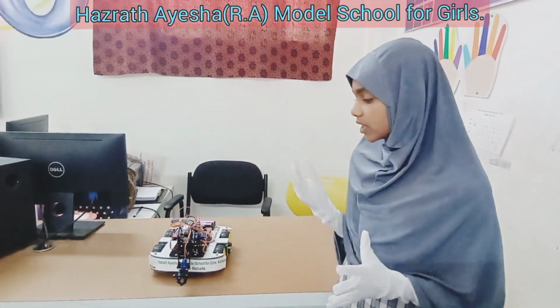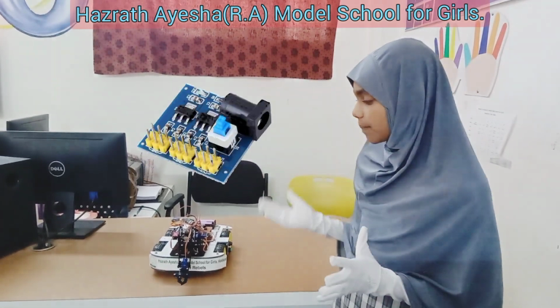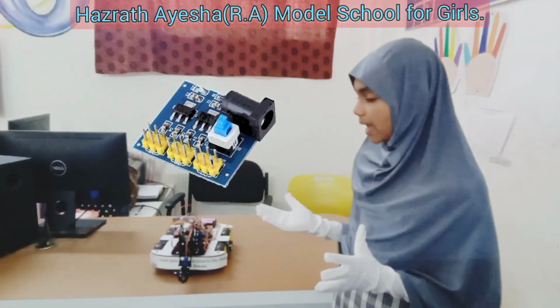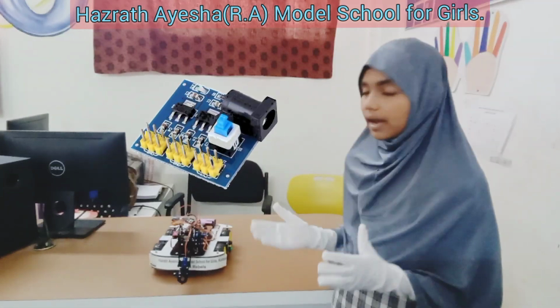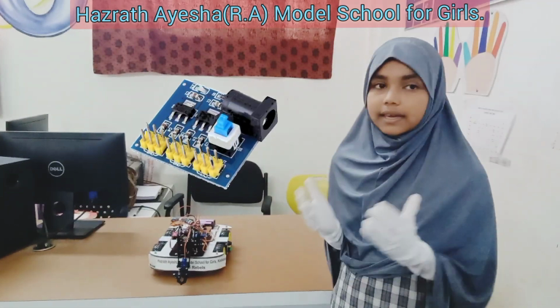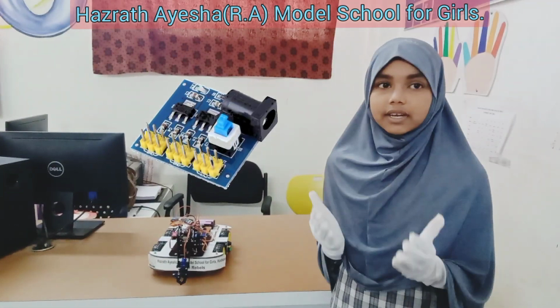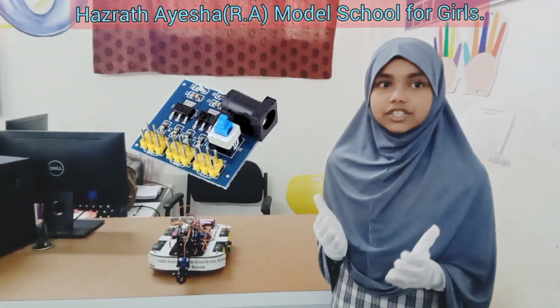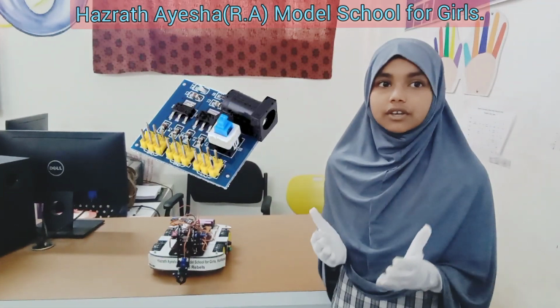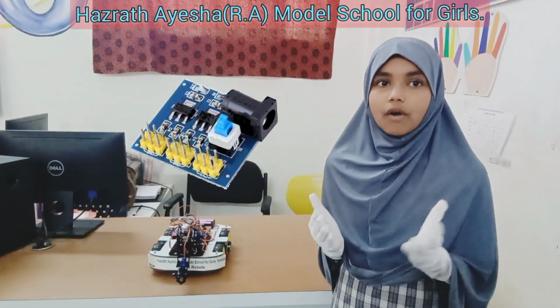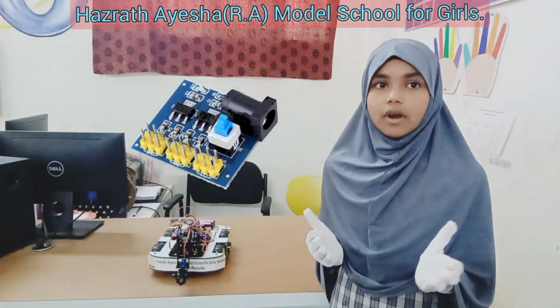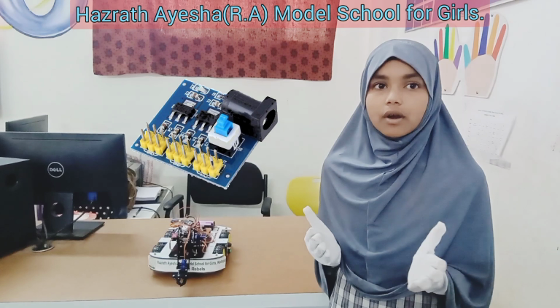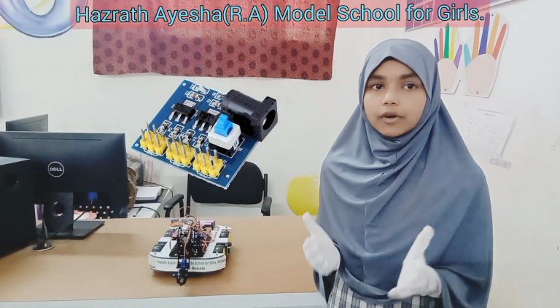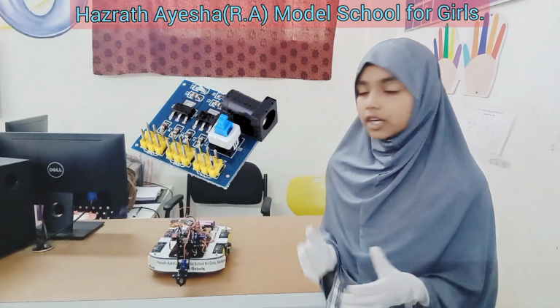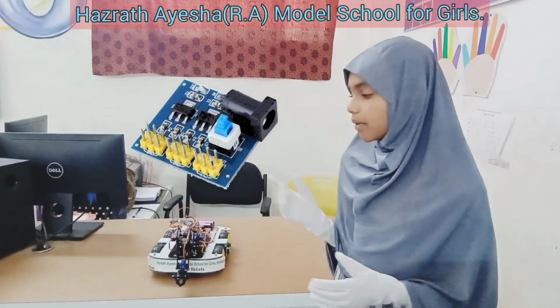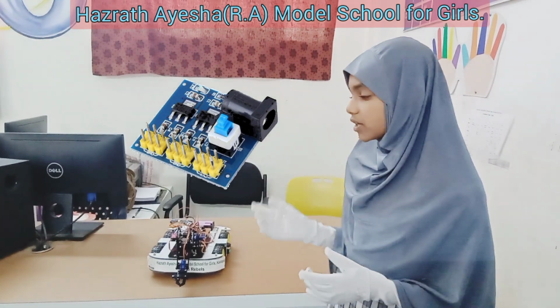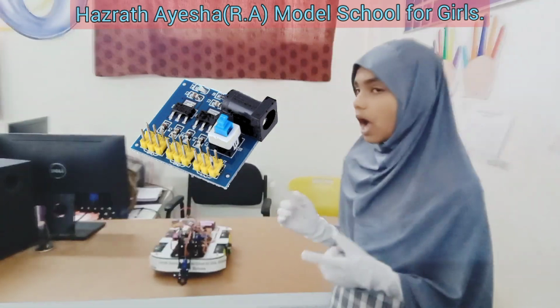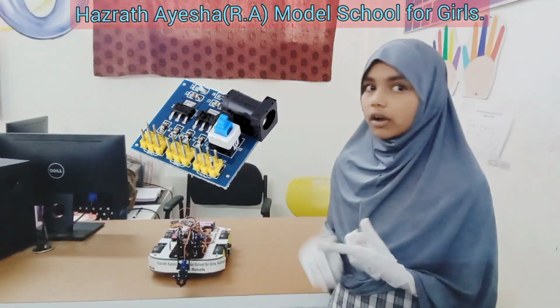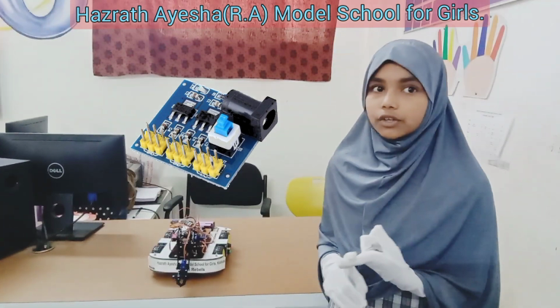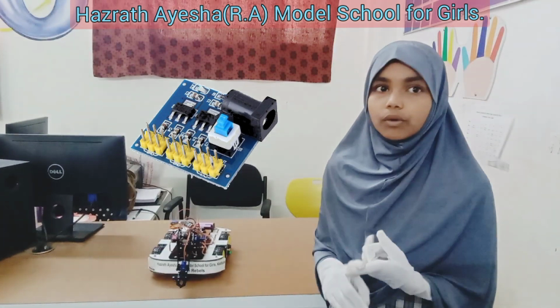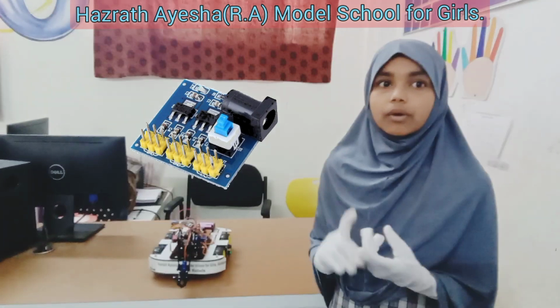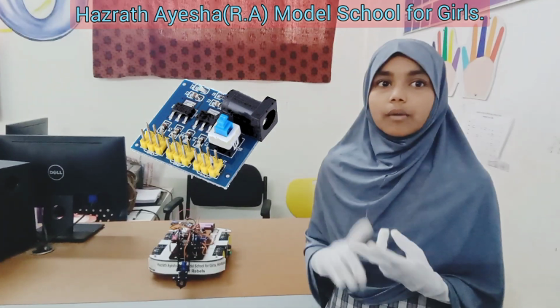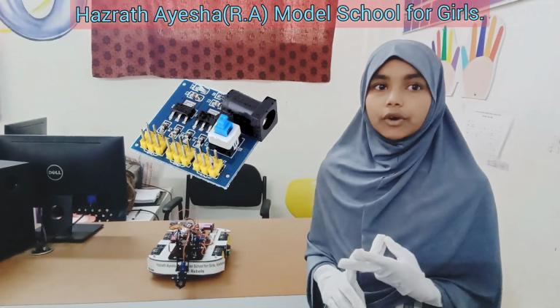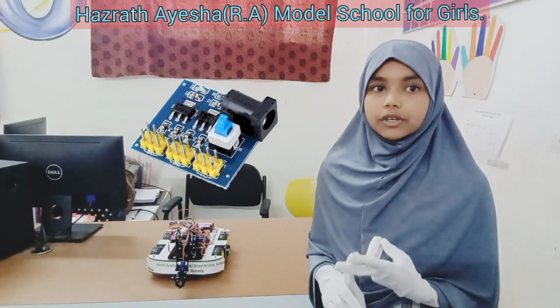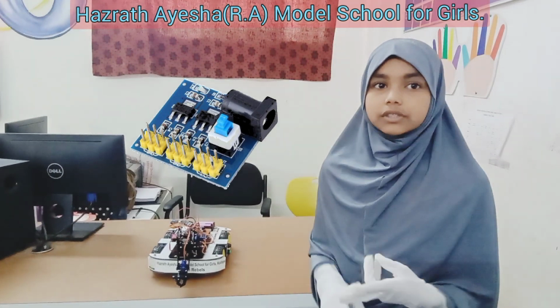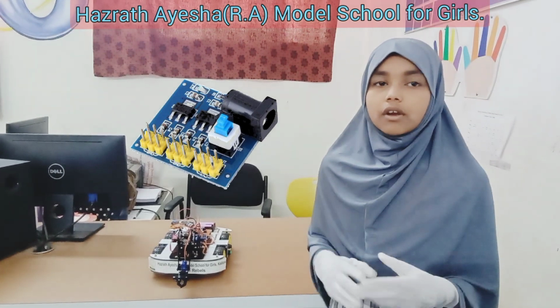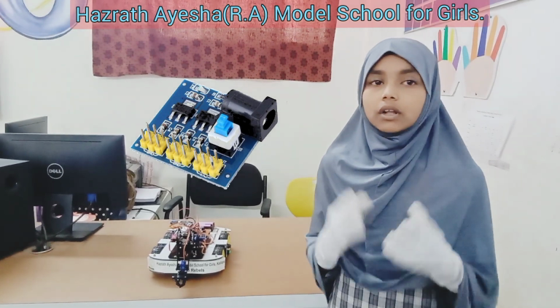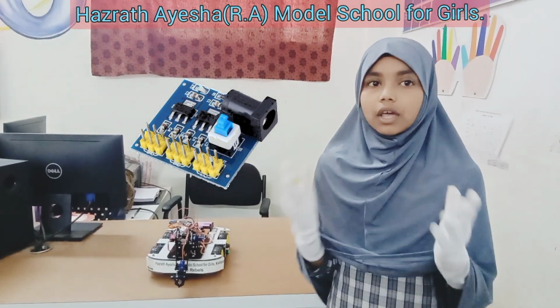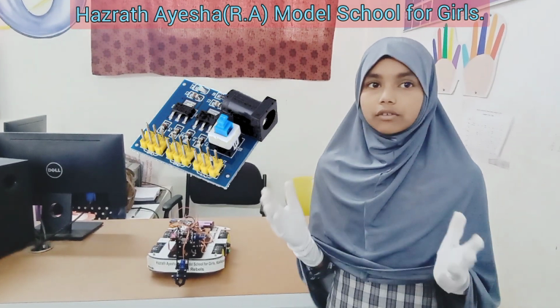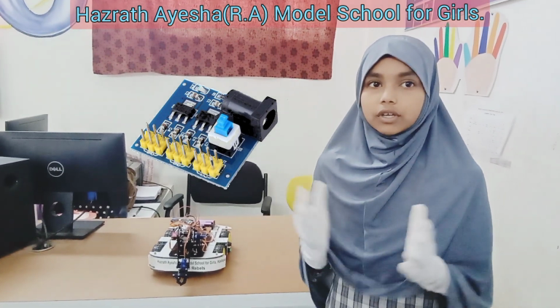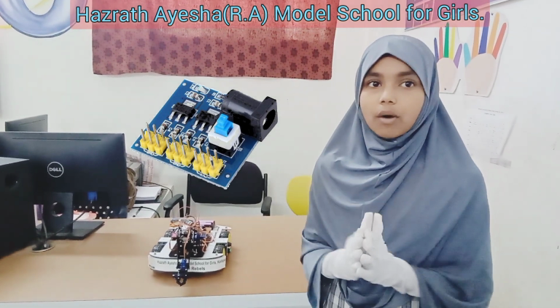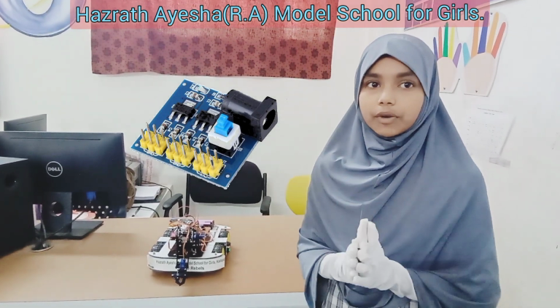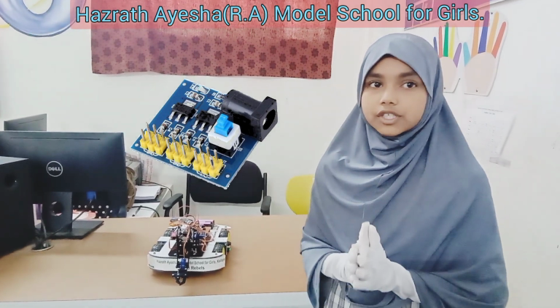Power supply. Like an energy drink for your robot, it powers the Arduino, motors, and all the electronic components.